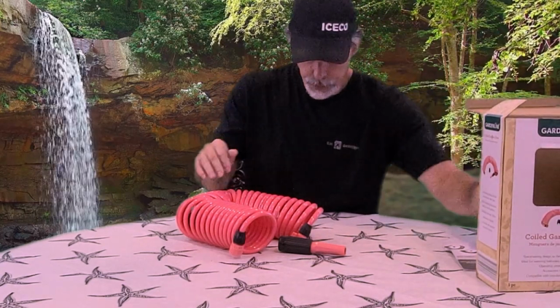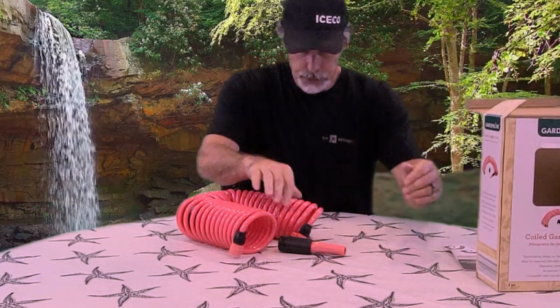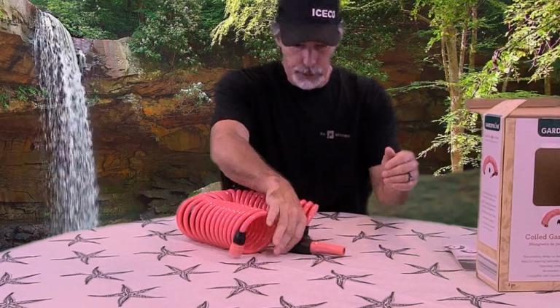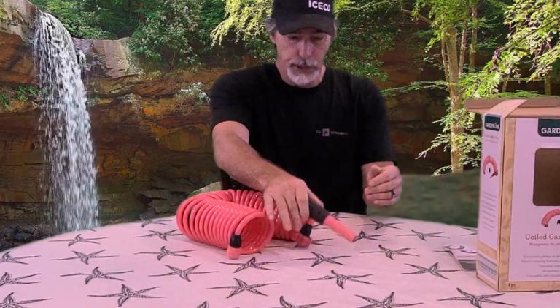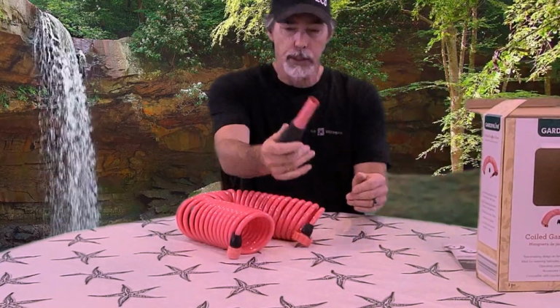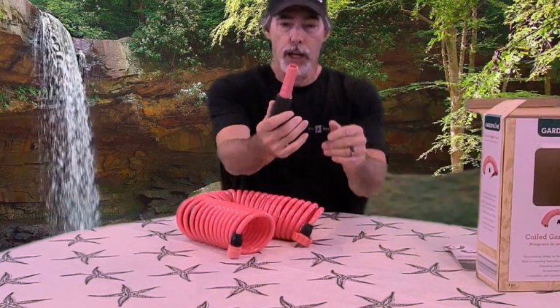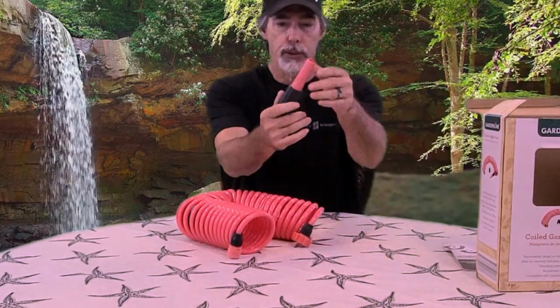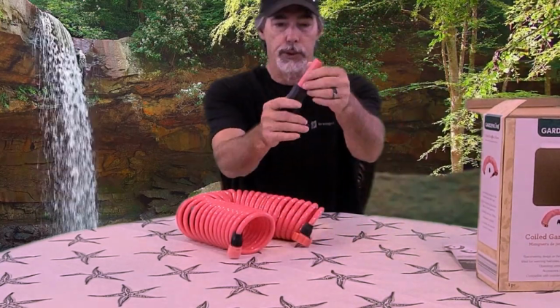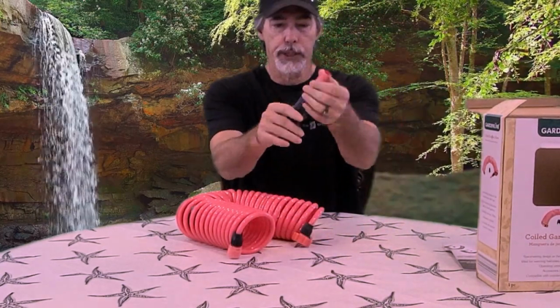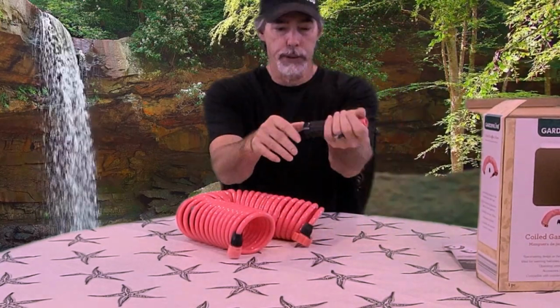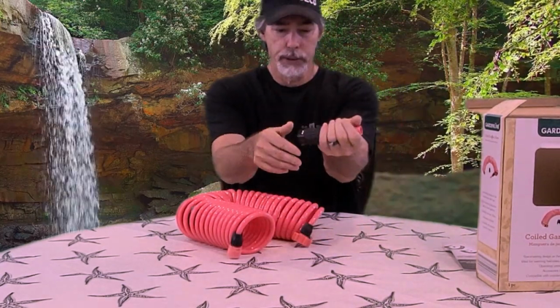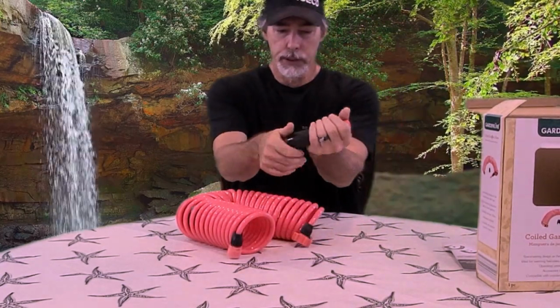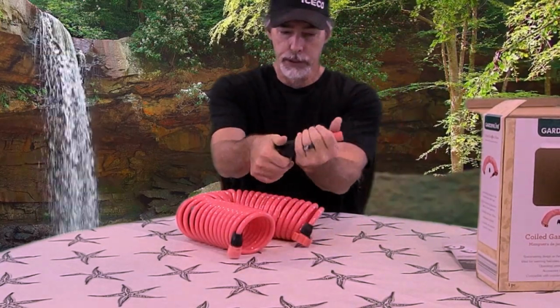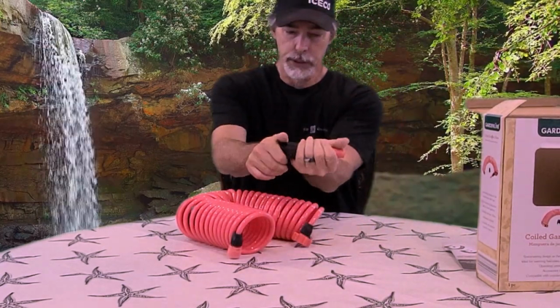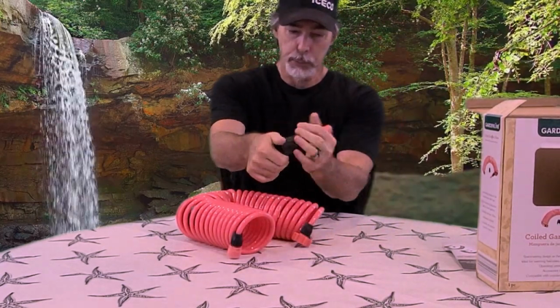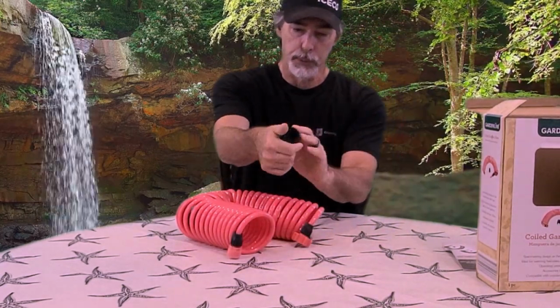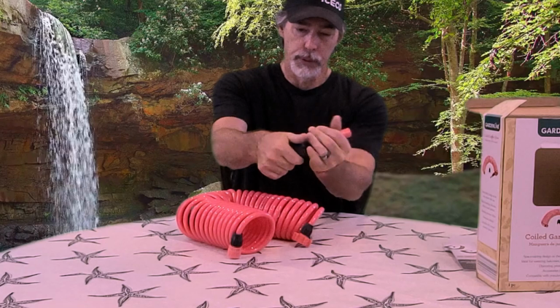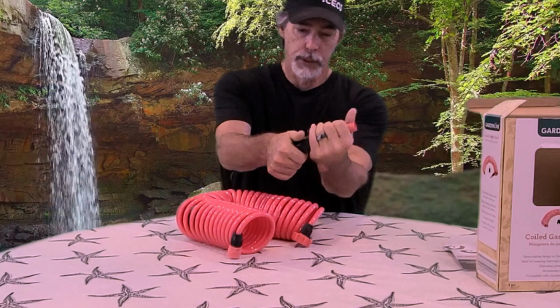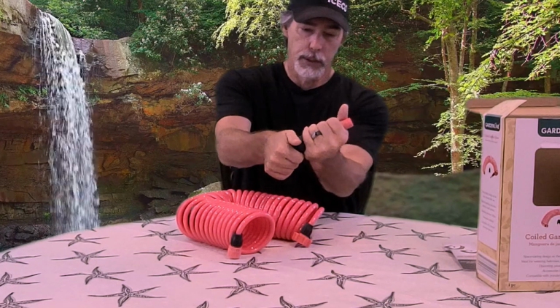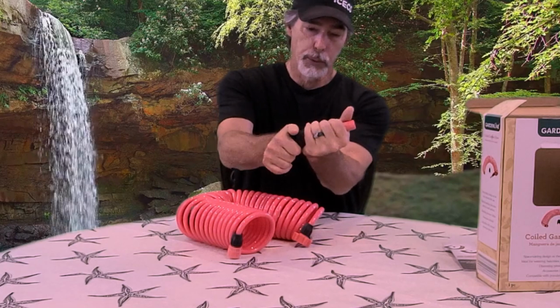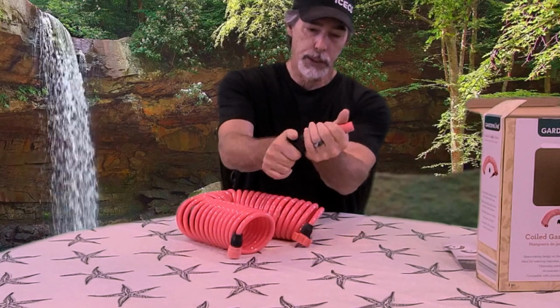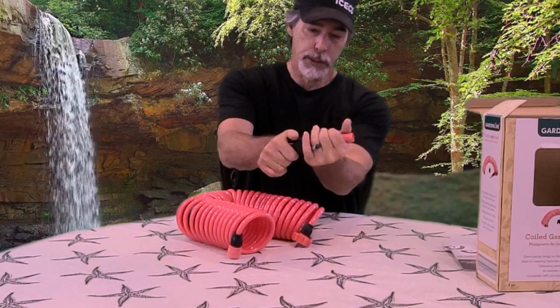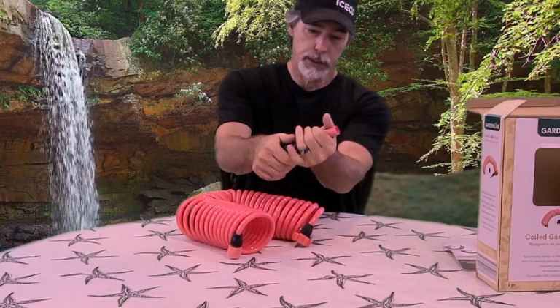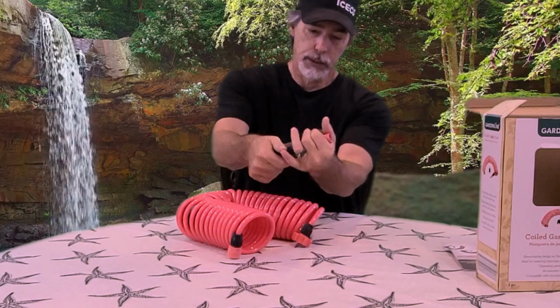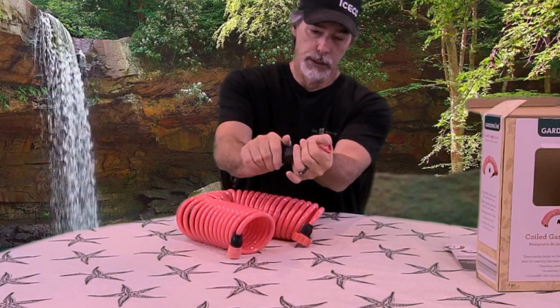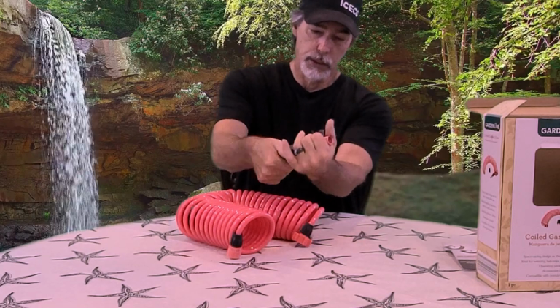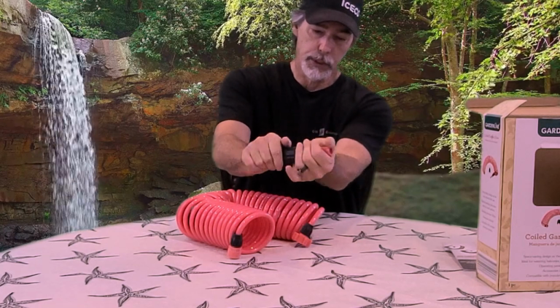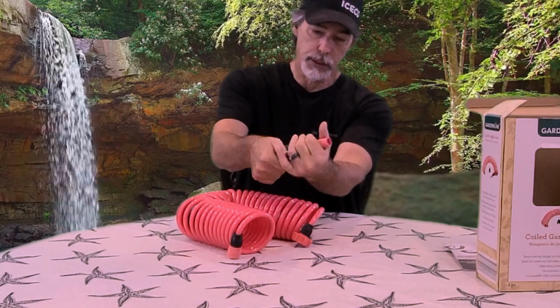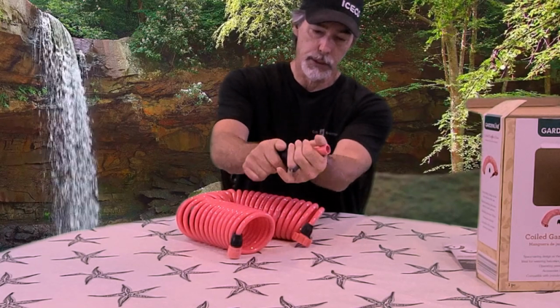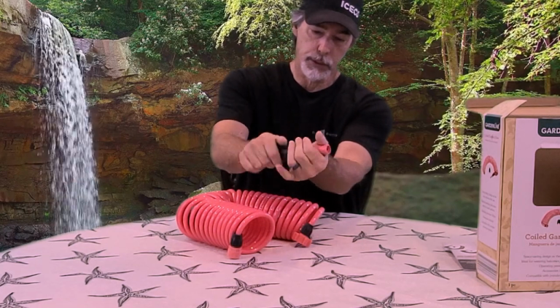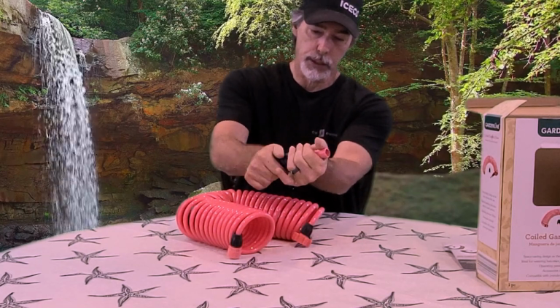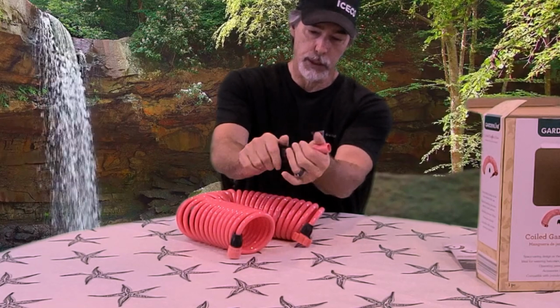You can see the nozzle here. It's a simple twist — twist on, twist off.